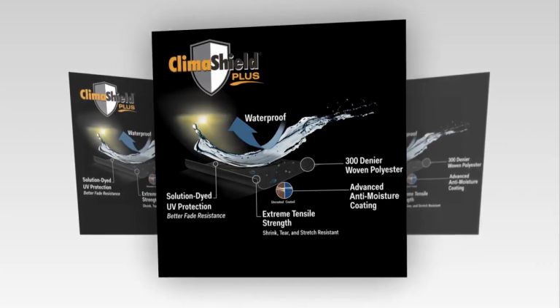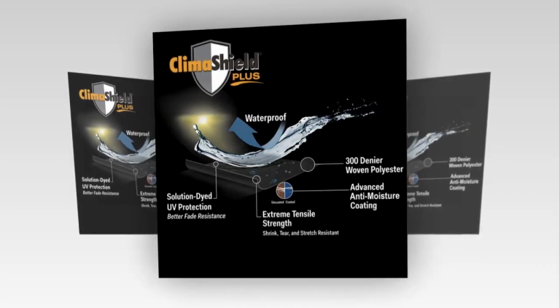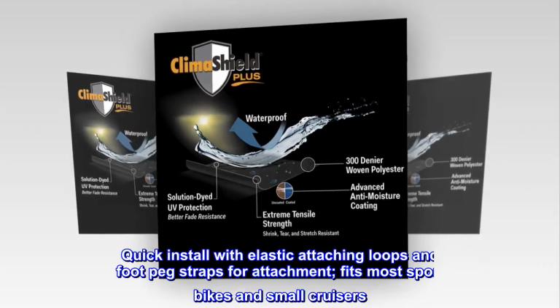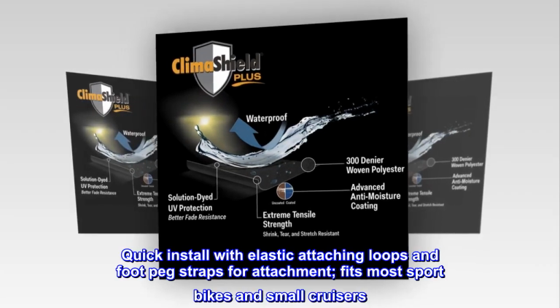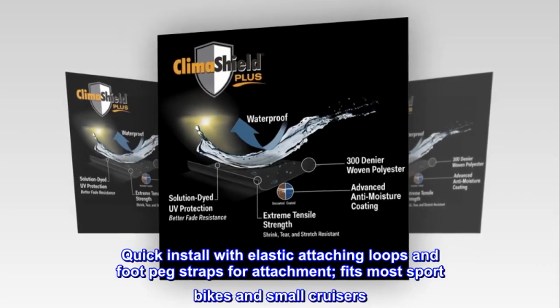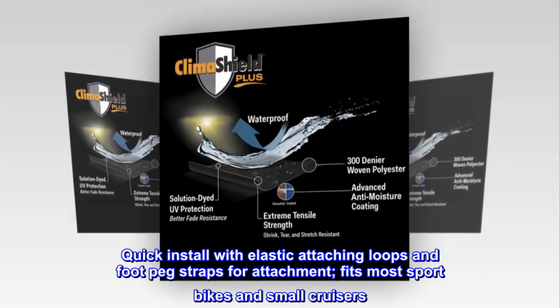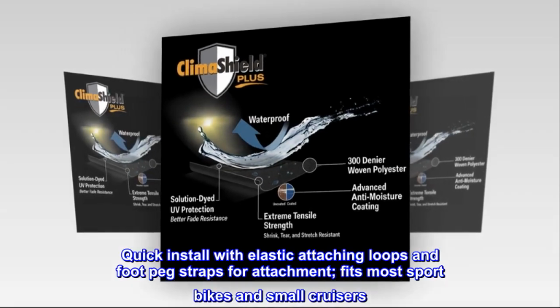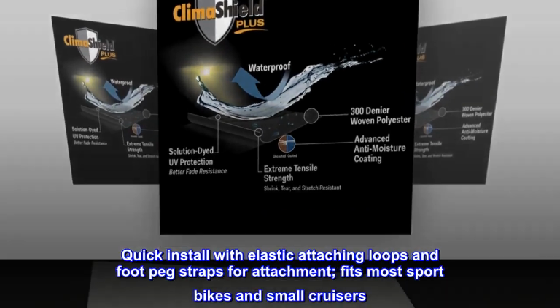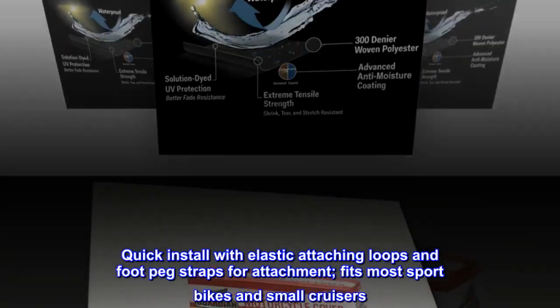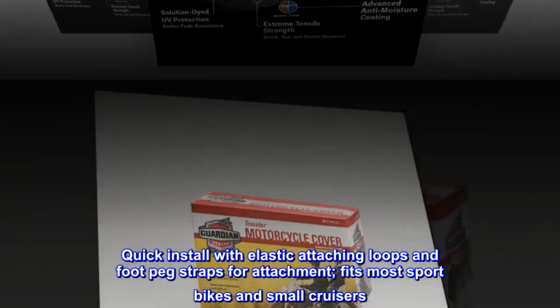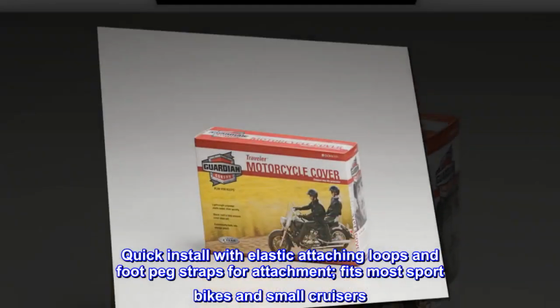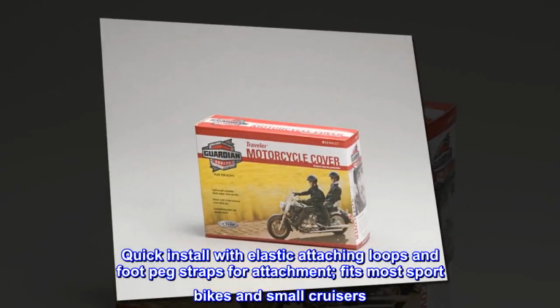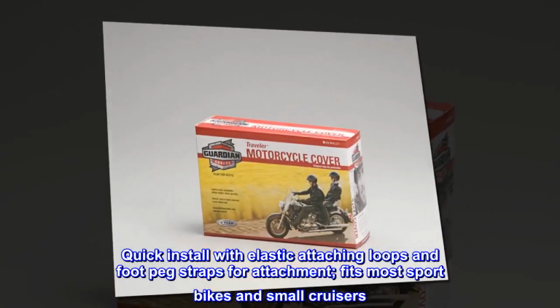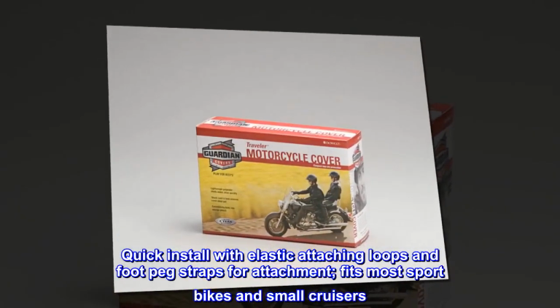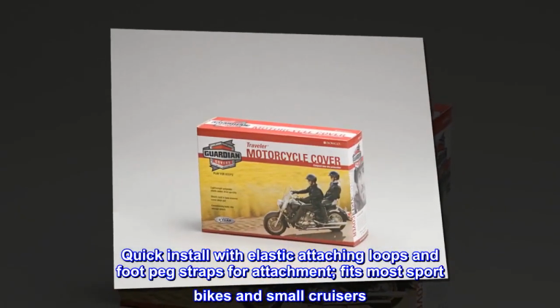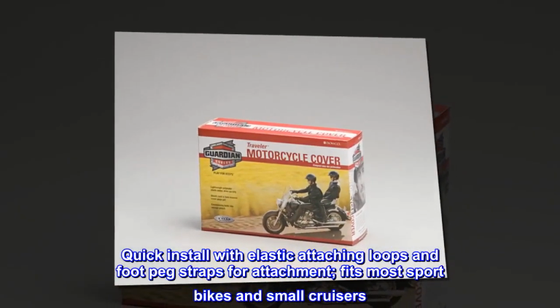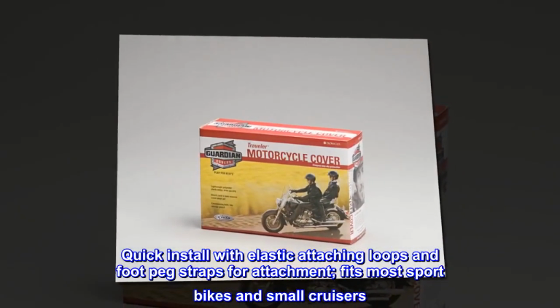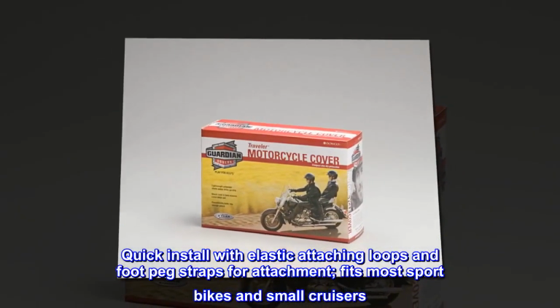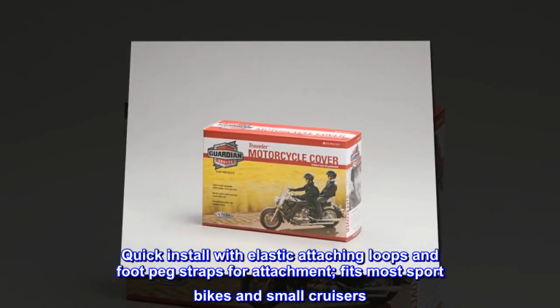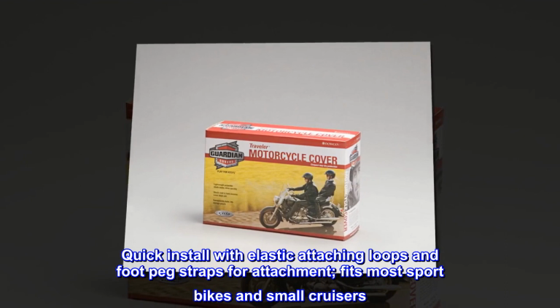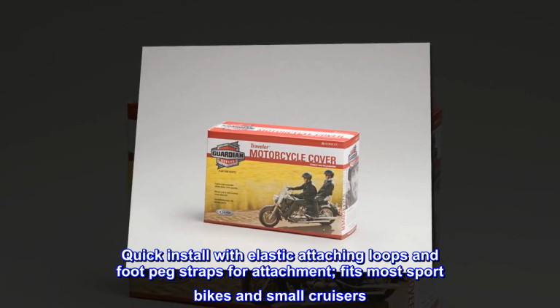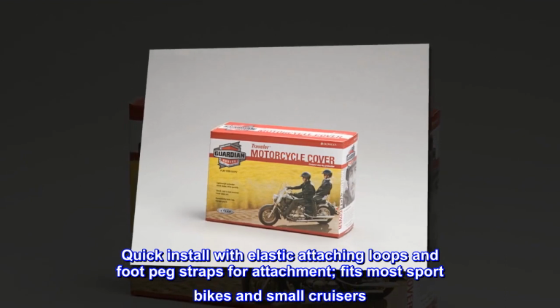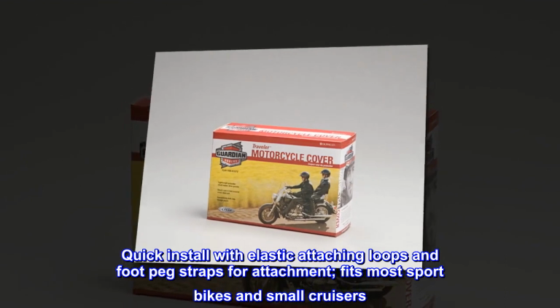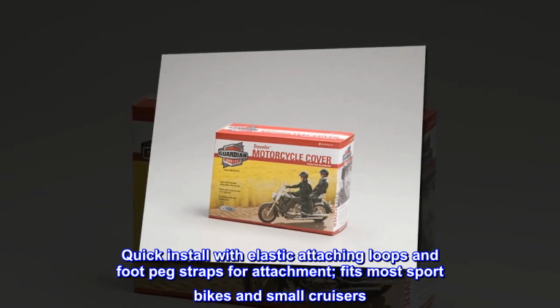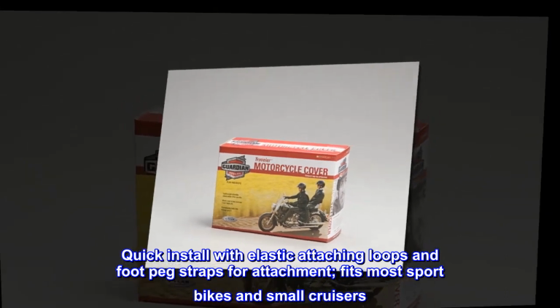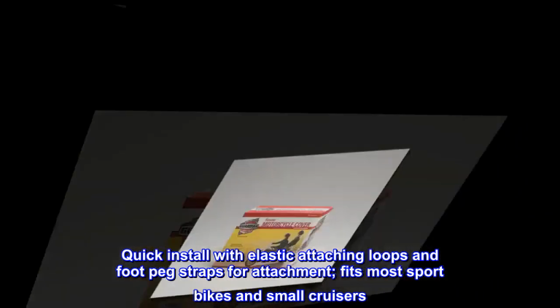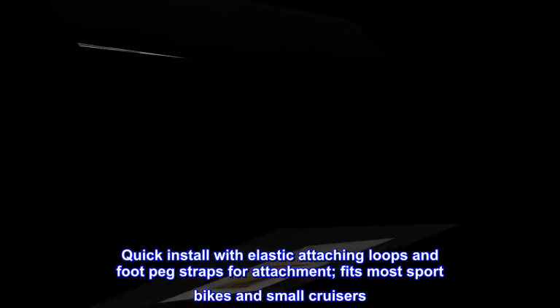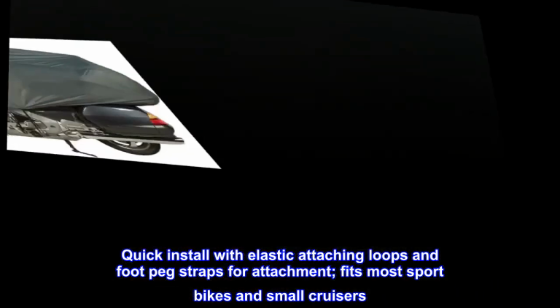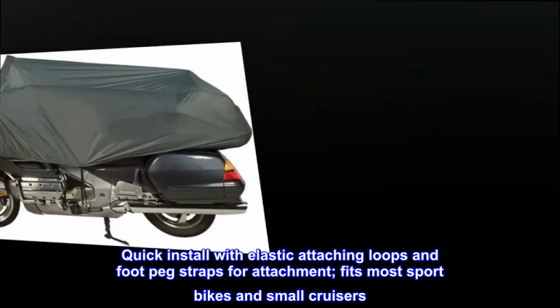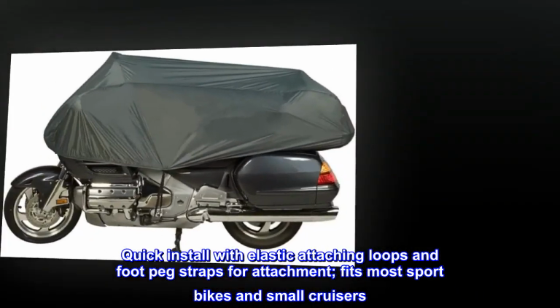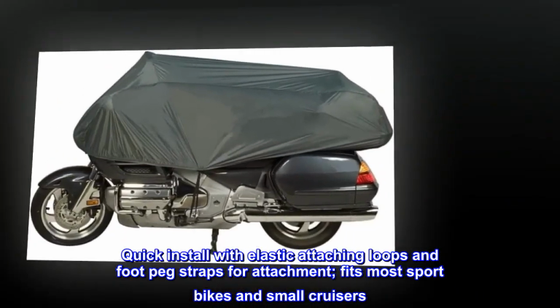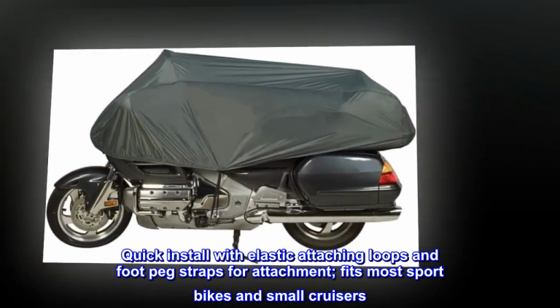Quick install with elastic attaching loops and foot peg straps for attachment. Fits most sport bikes and small cruisers.